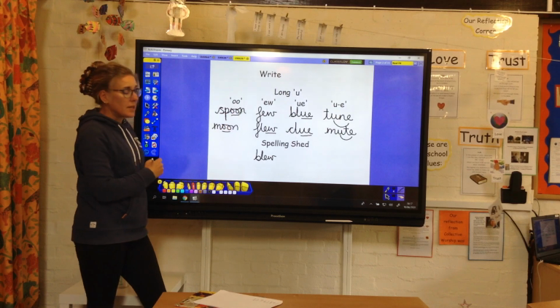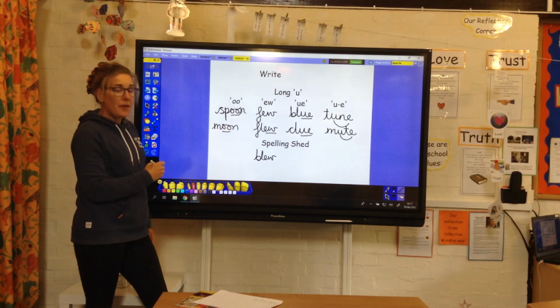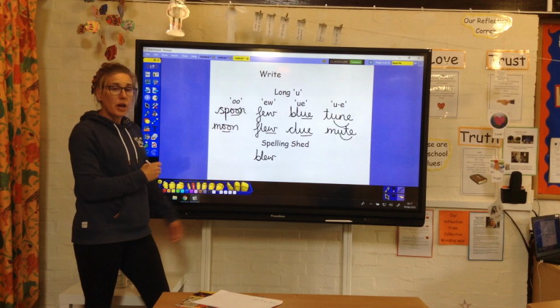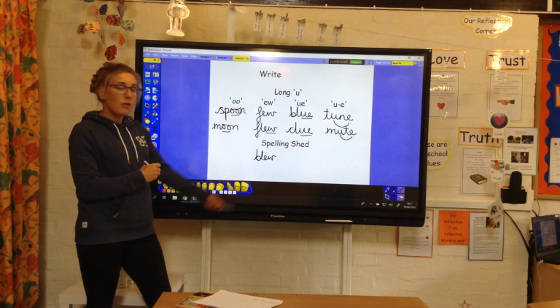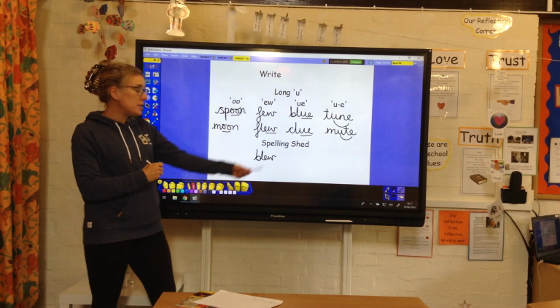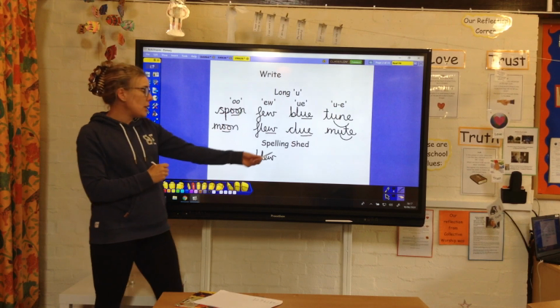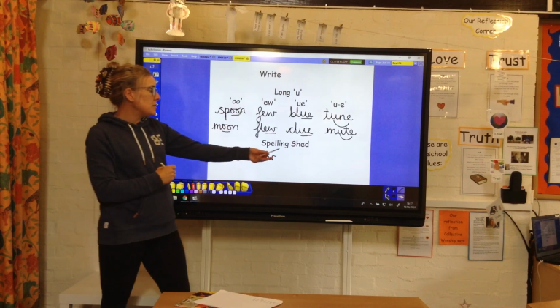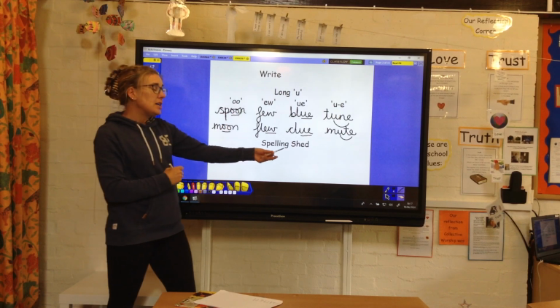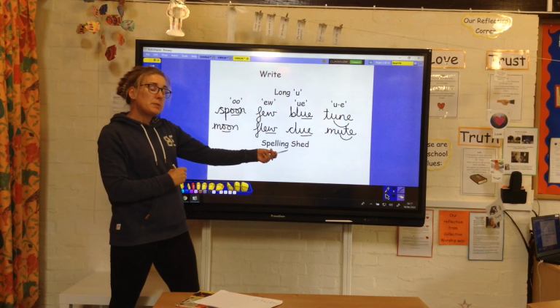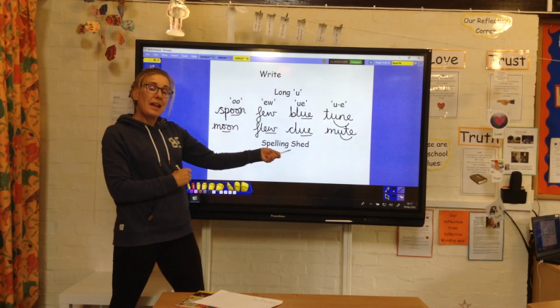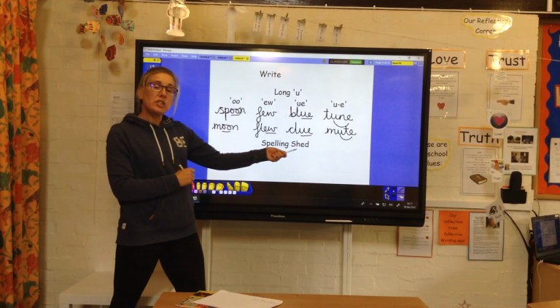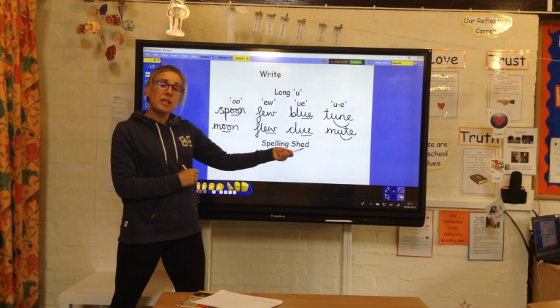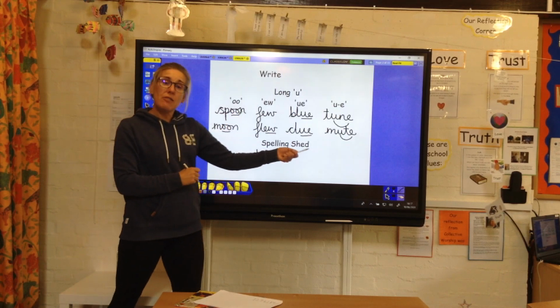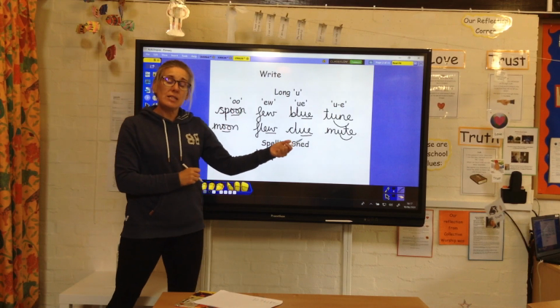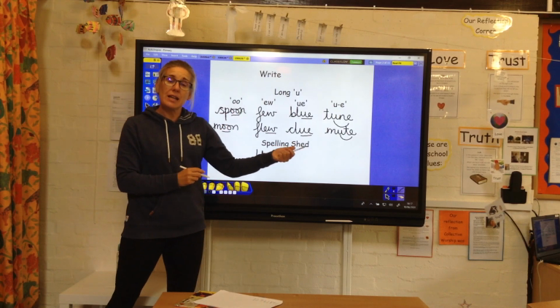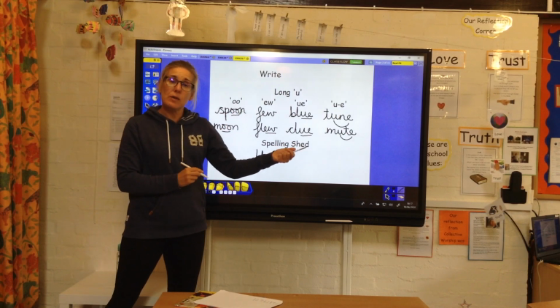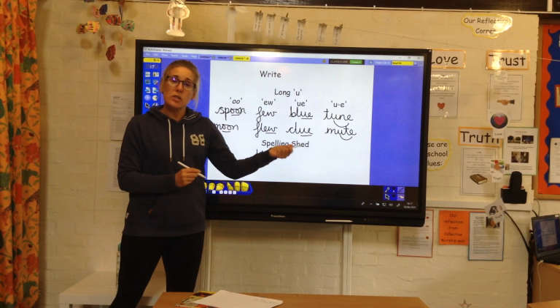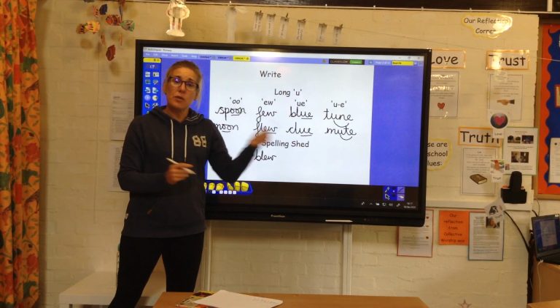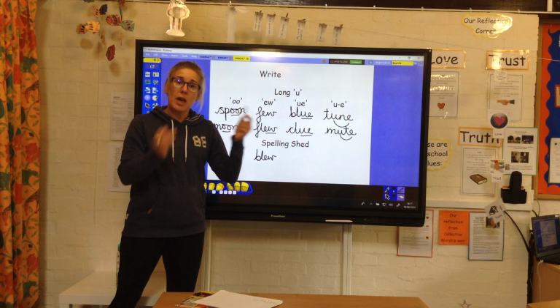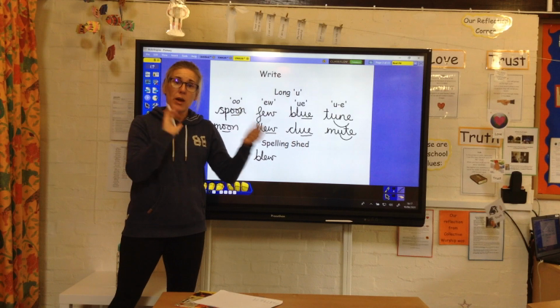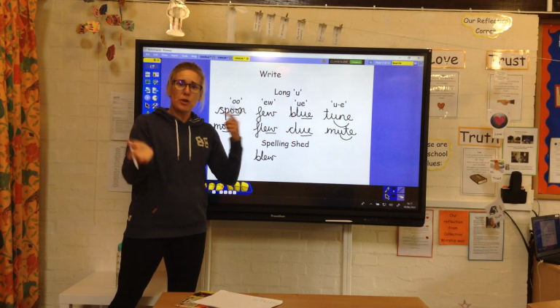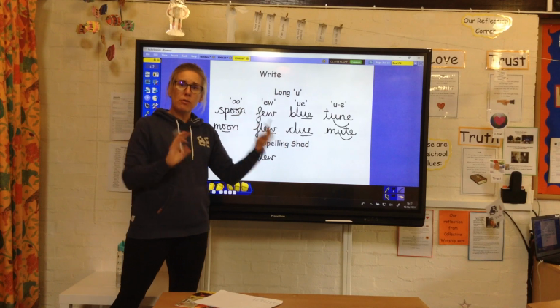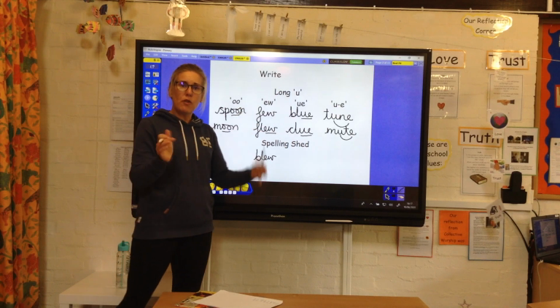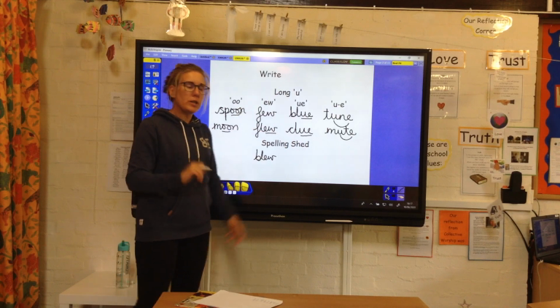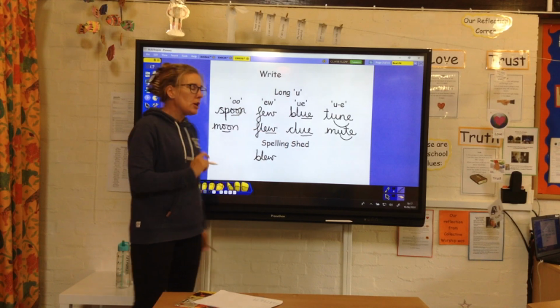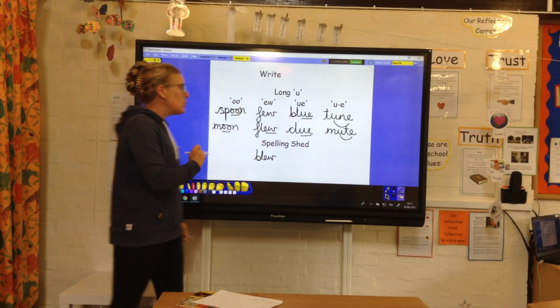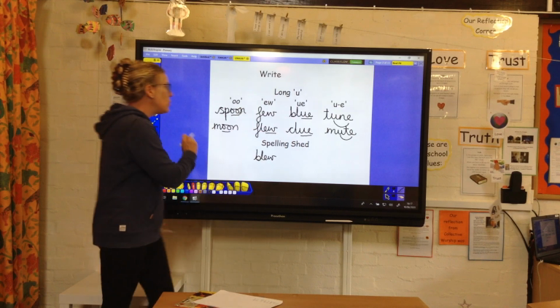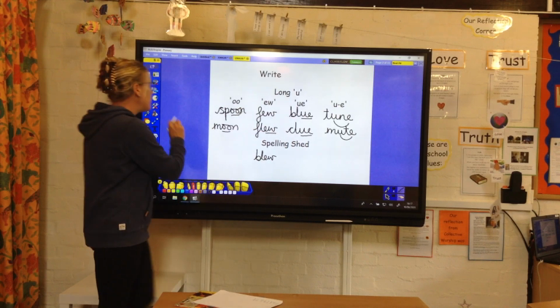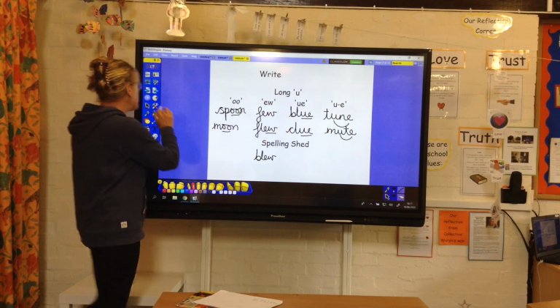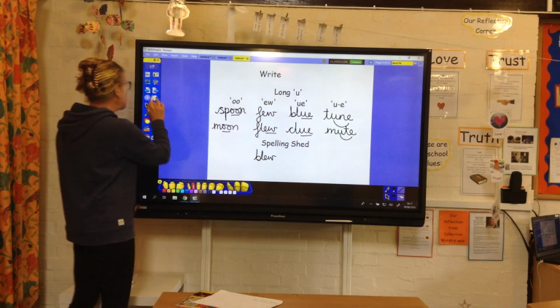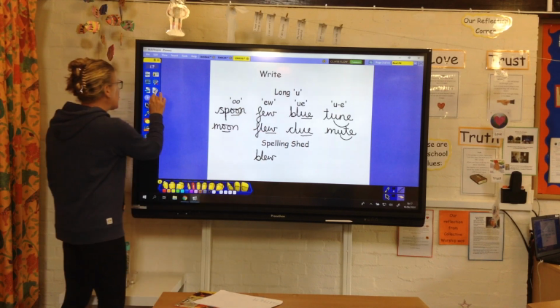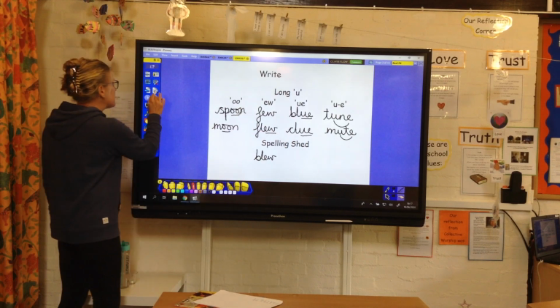So have a go at Spelling Shed — there is an activity on there where you can revise all of those spellings.